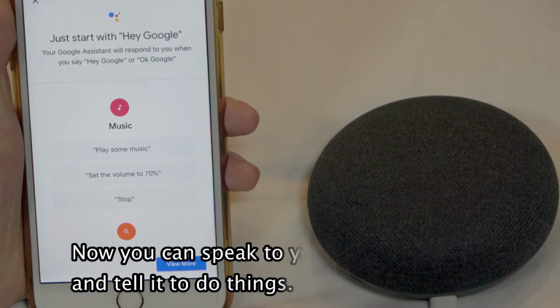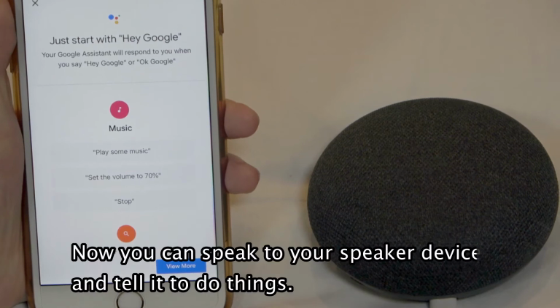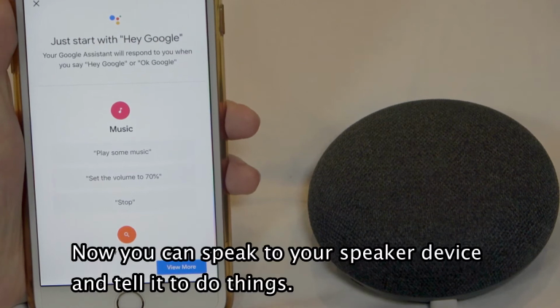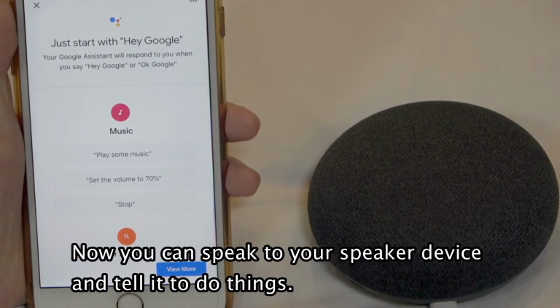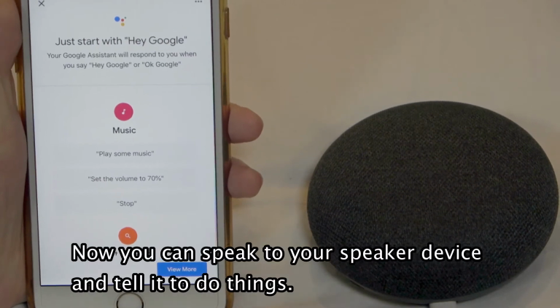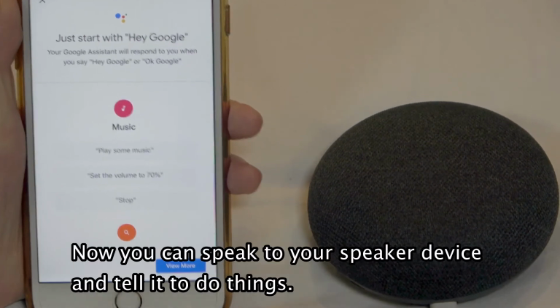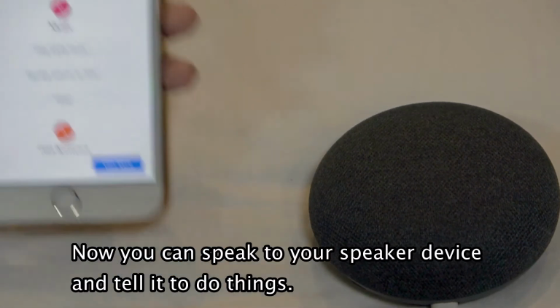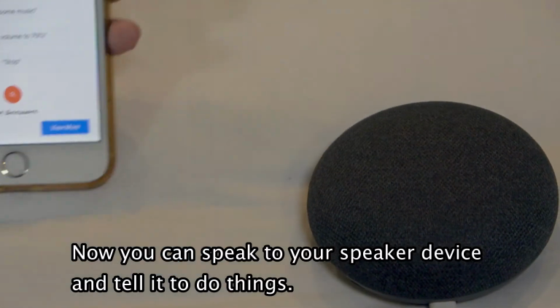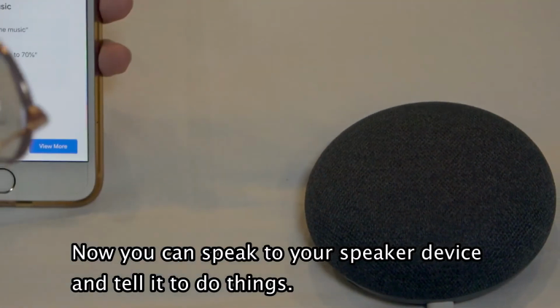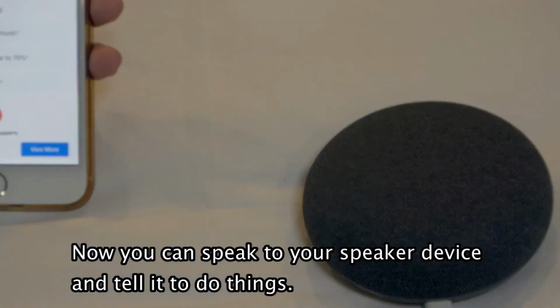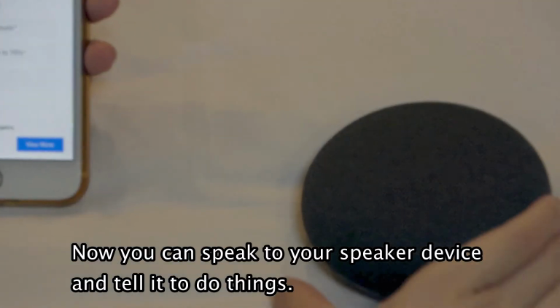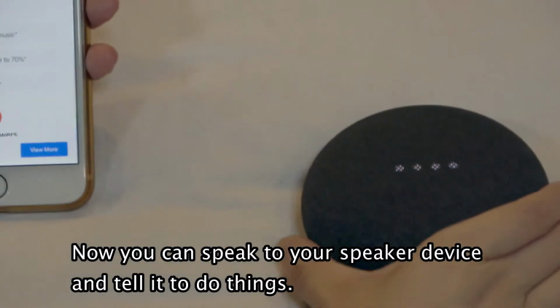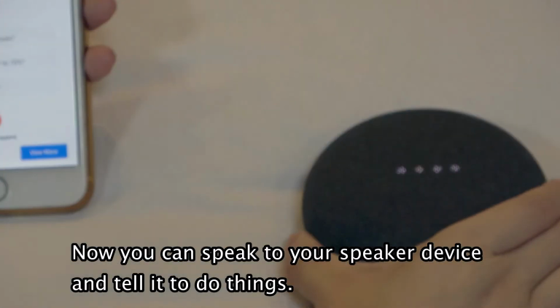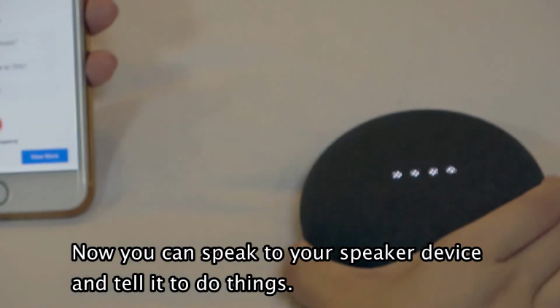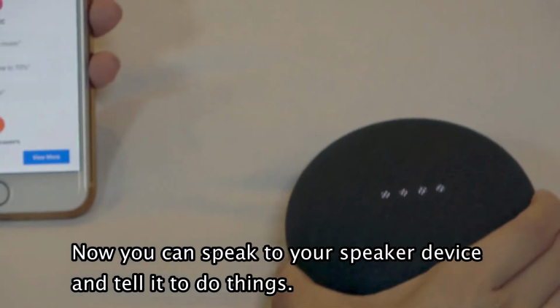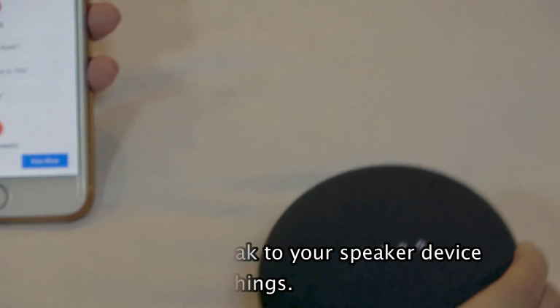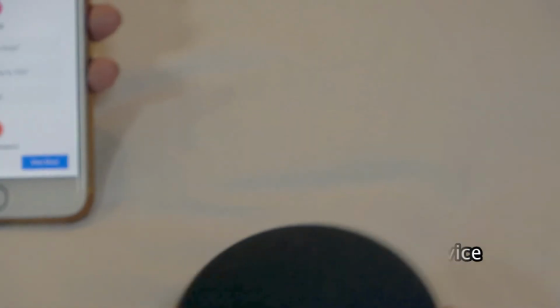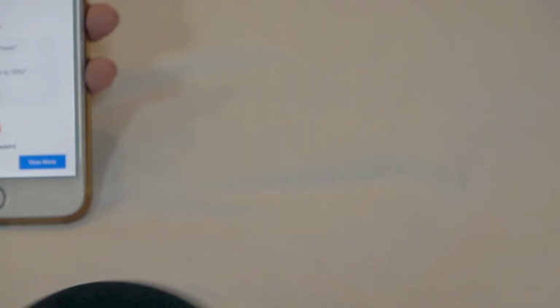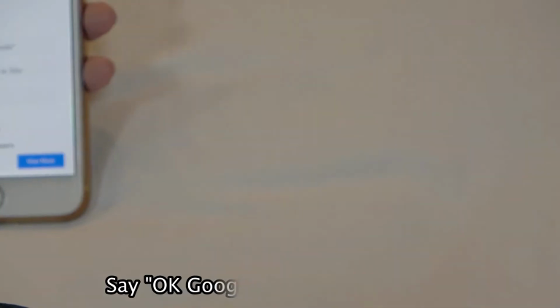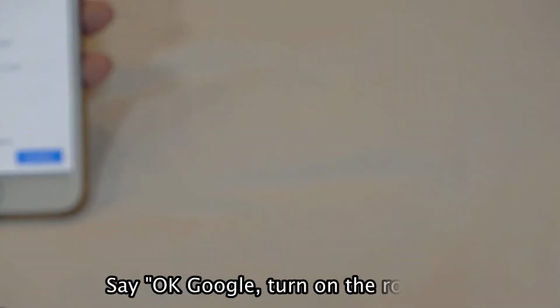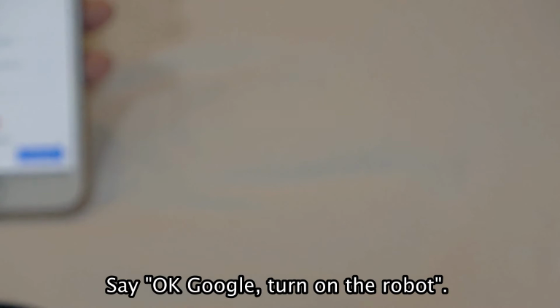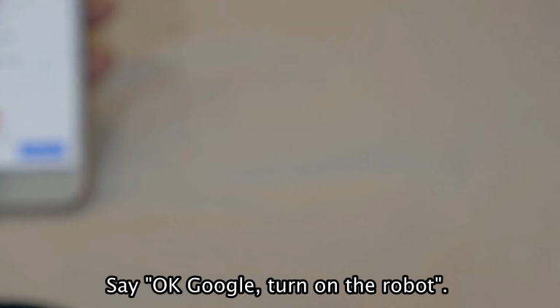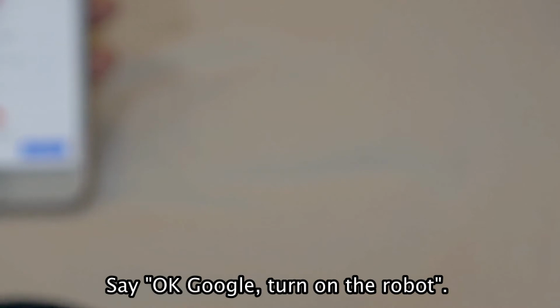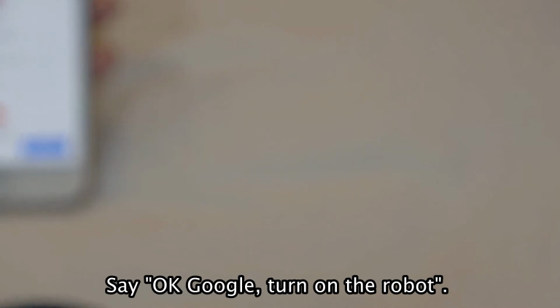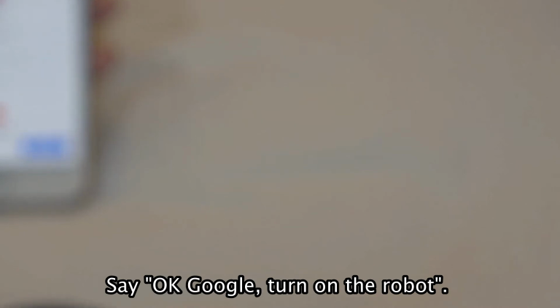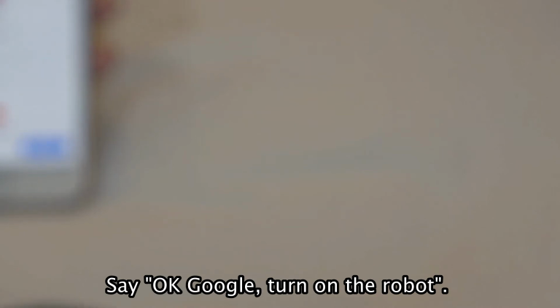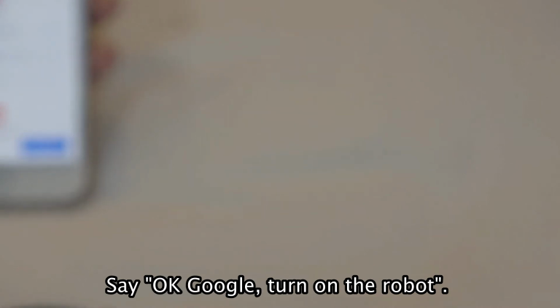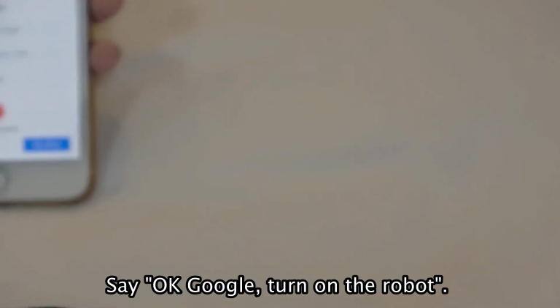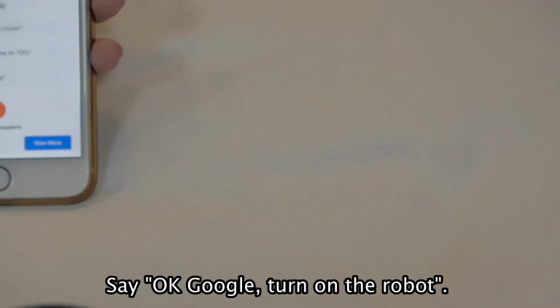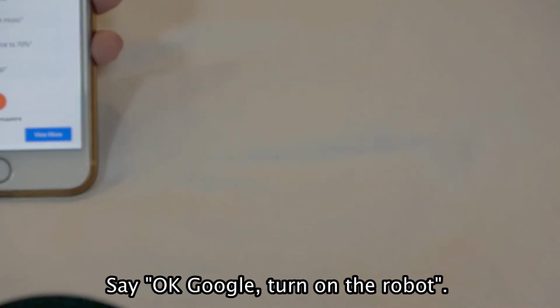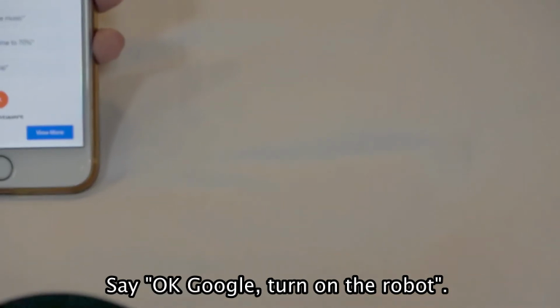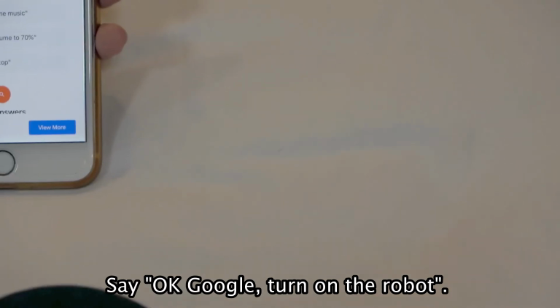Now you can speak to your speaker device and tell it to do things. Say: Okay, Google — Turn on the robot.